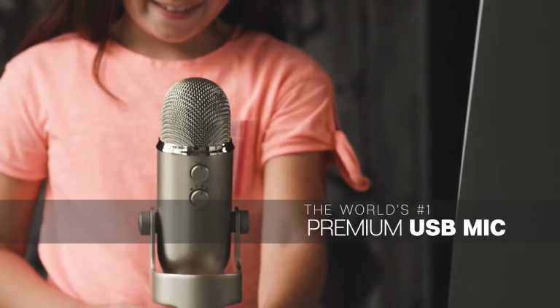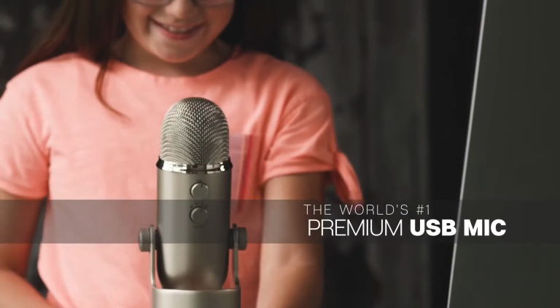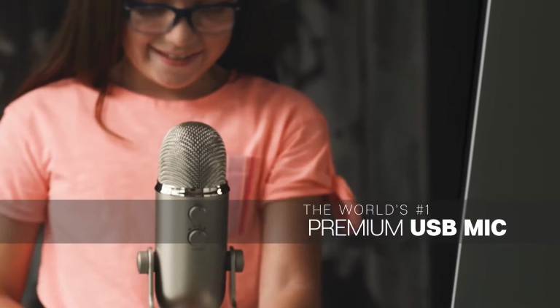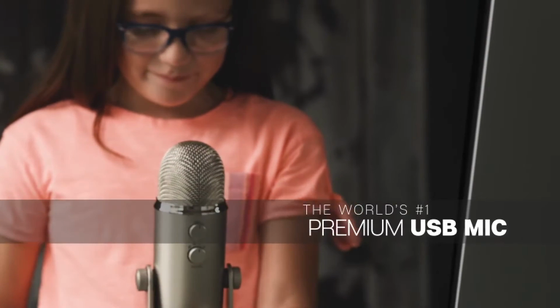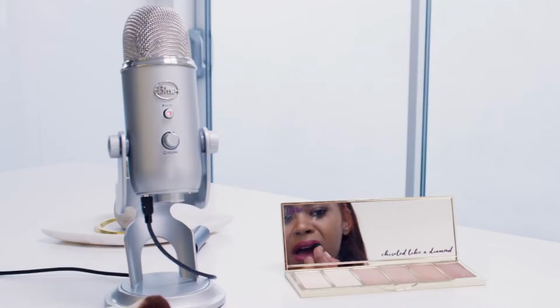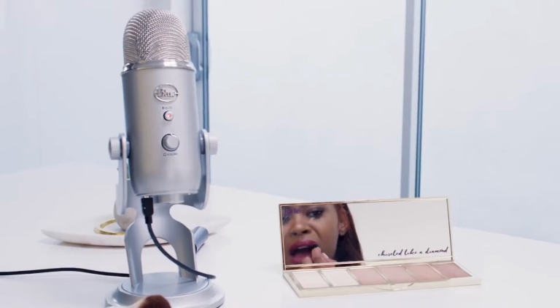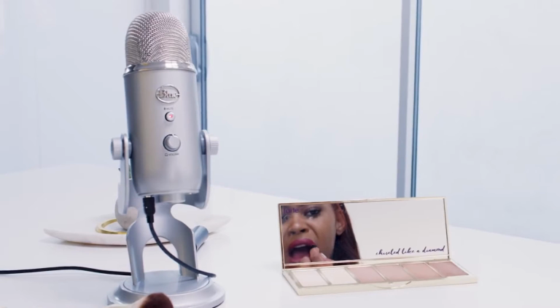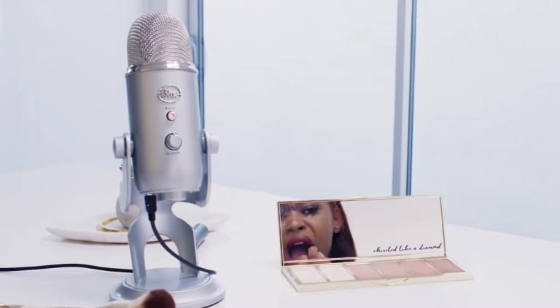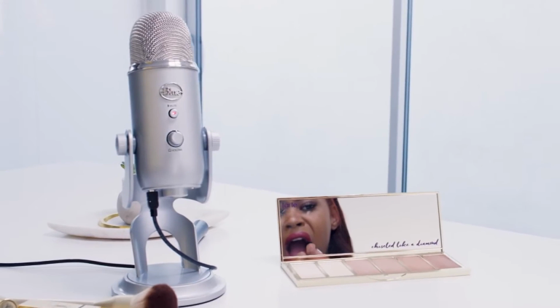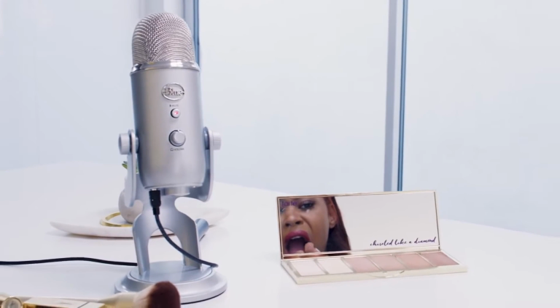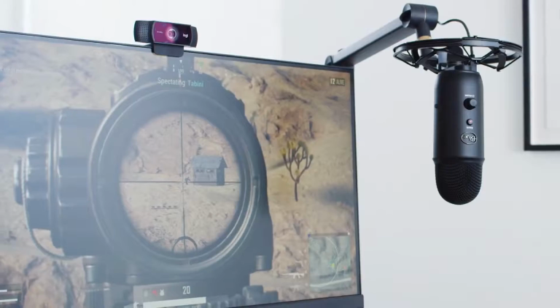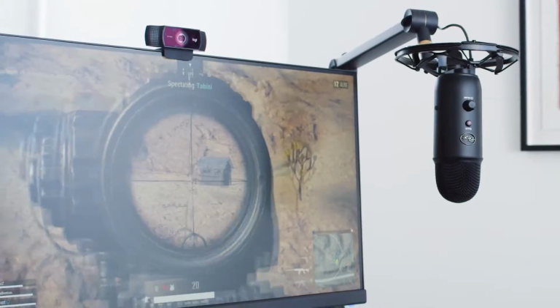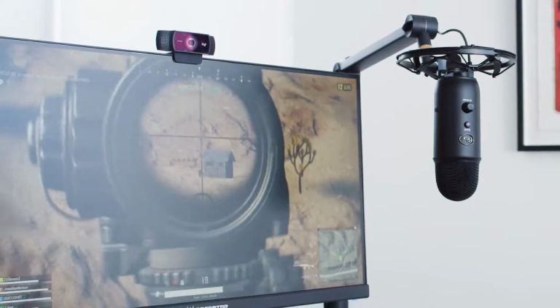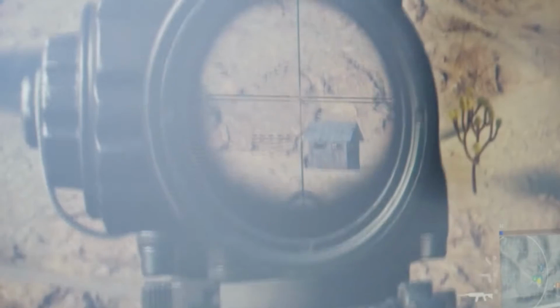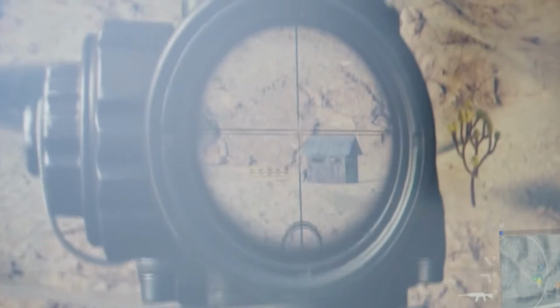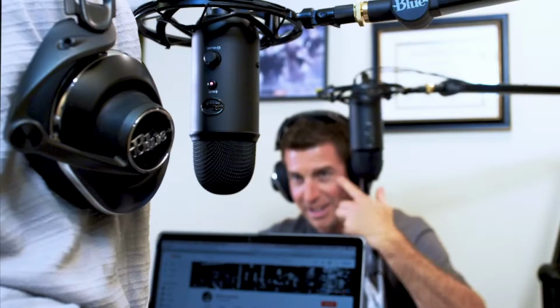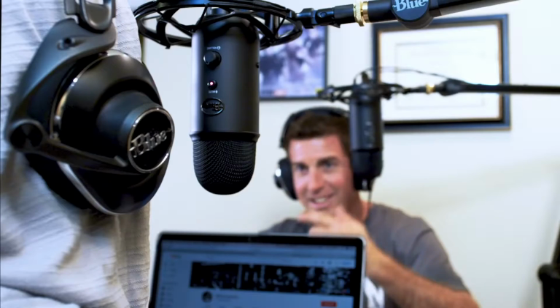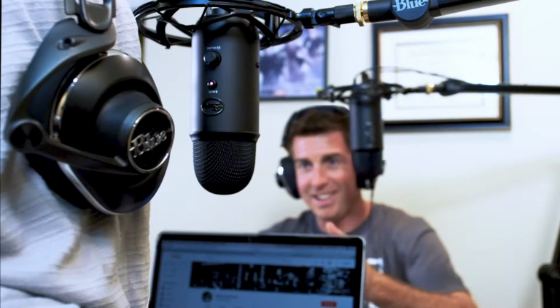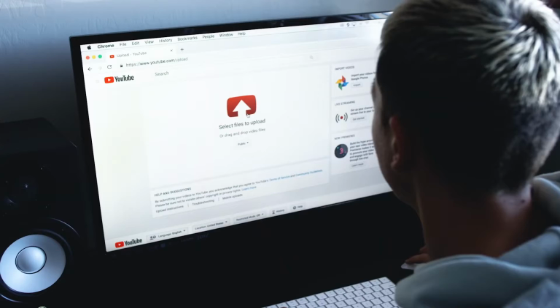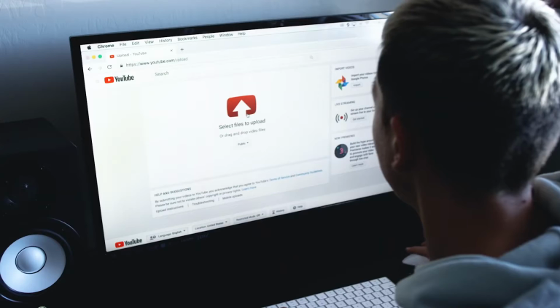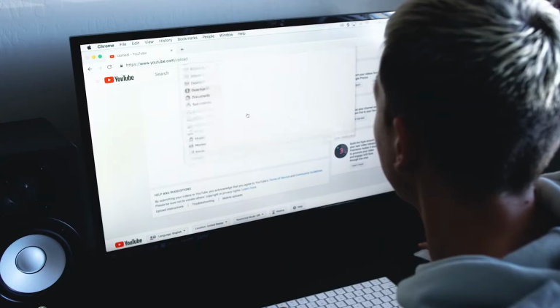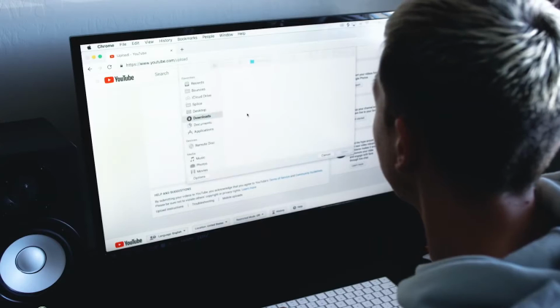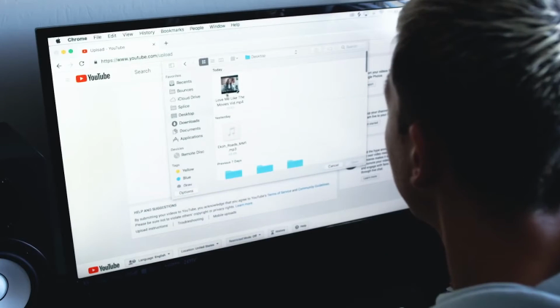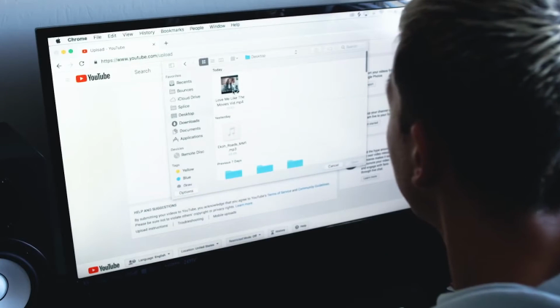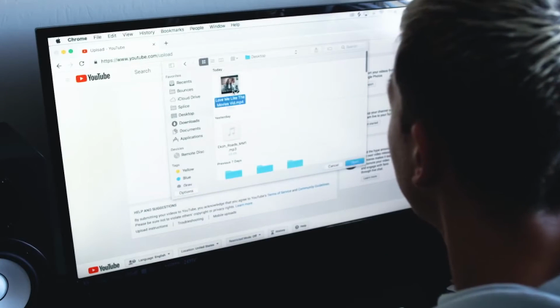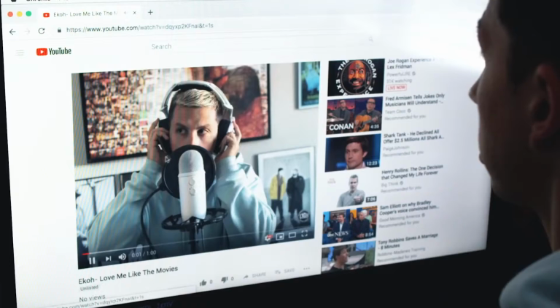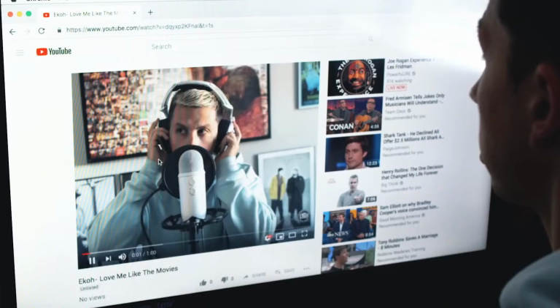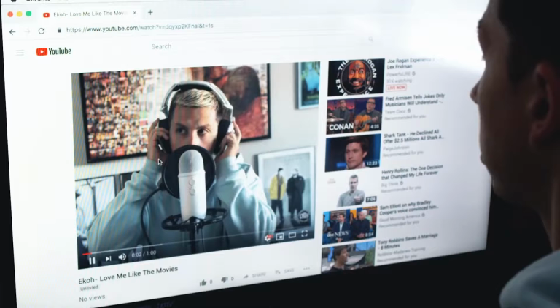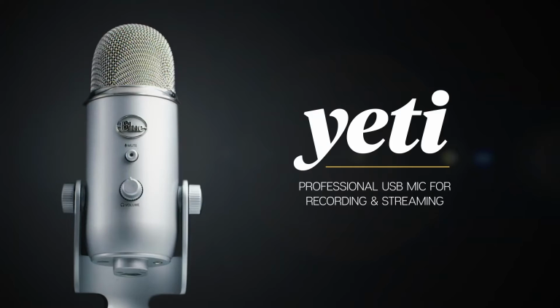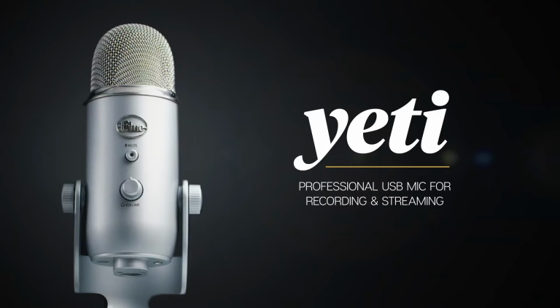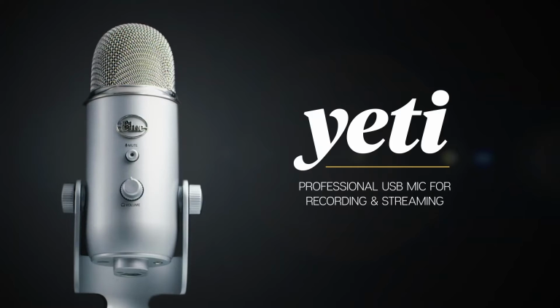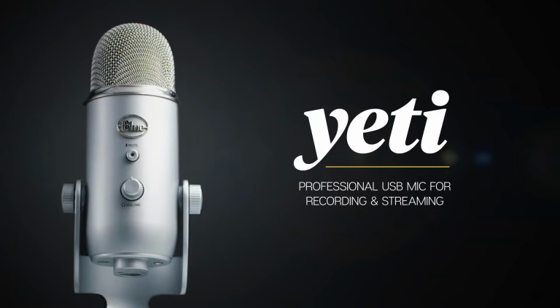This is CEX Grade A, which means it's practically brand new. If you don't believe me, I'll open it up and show you.